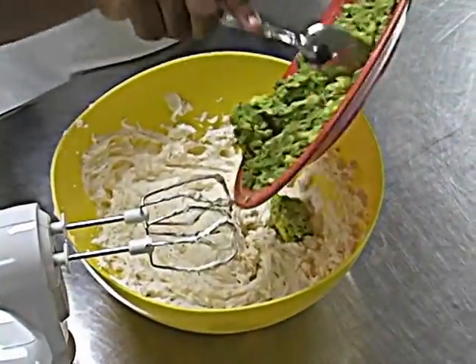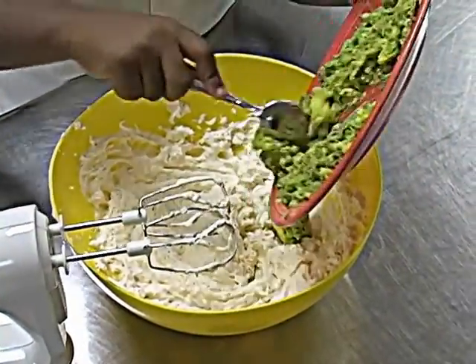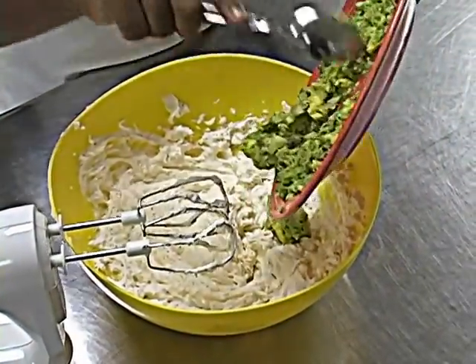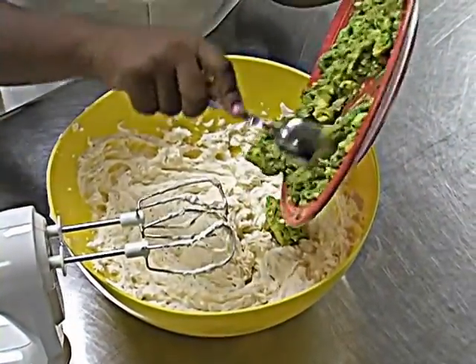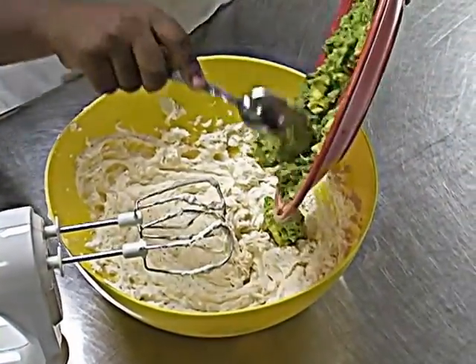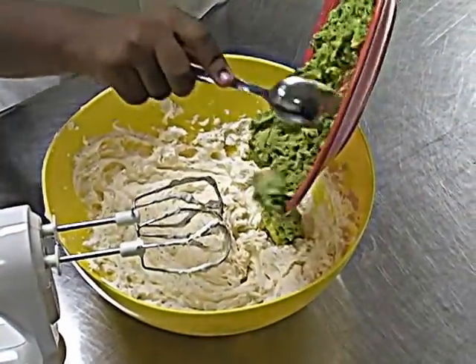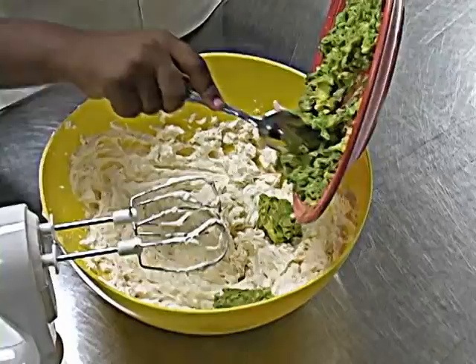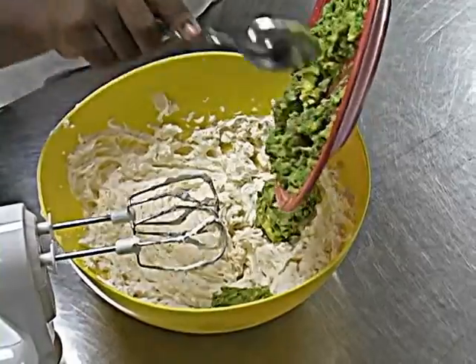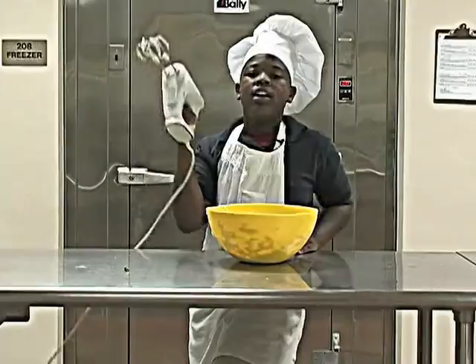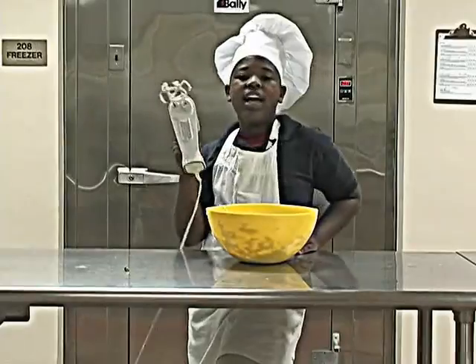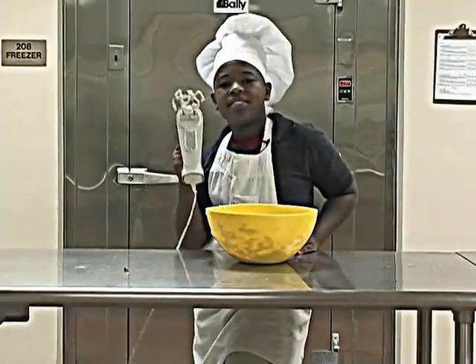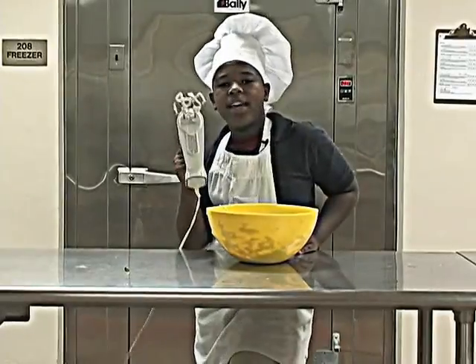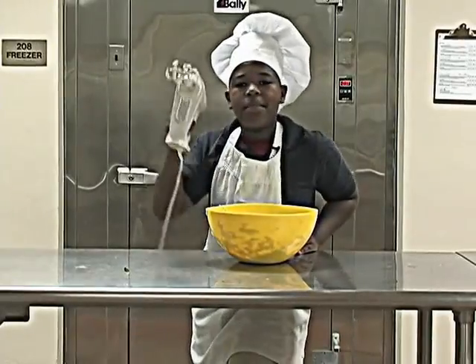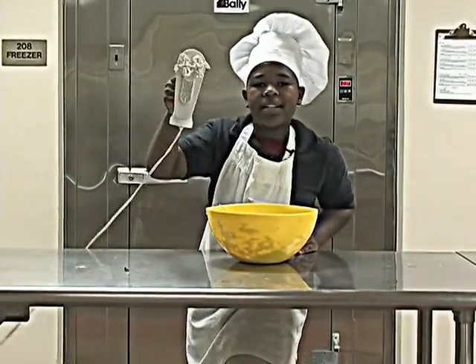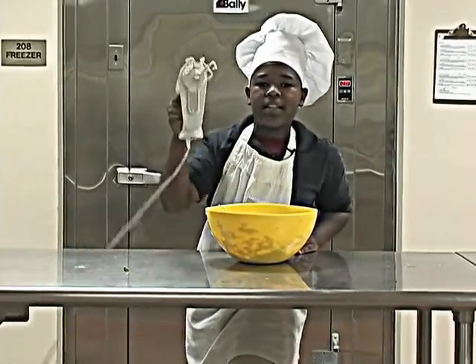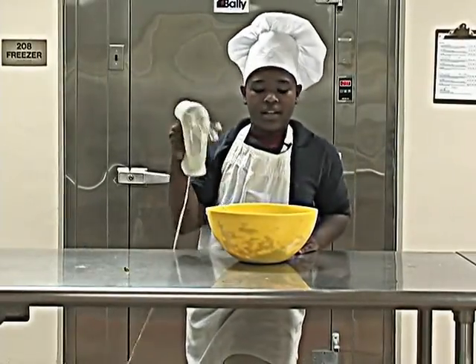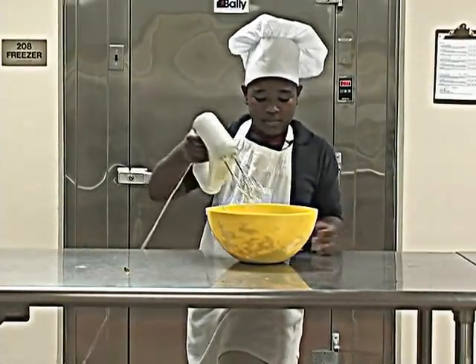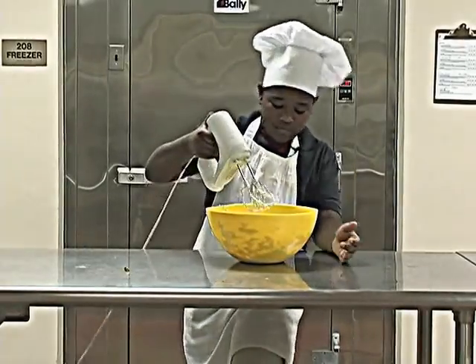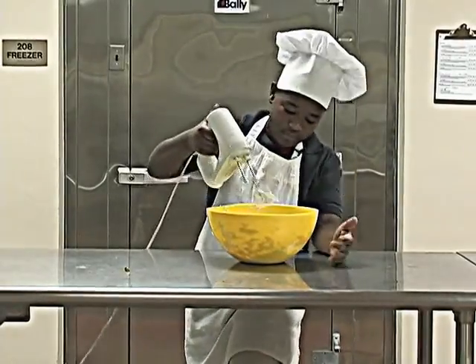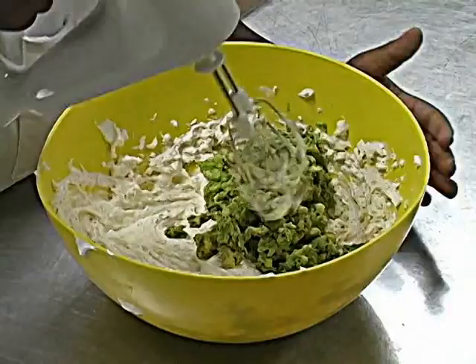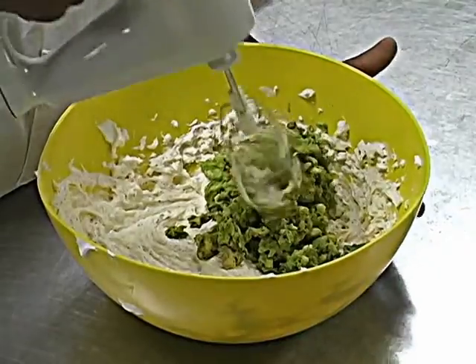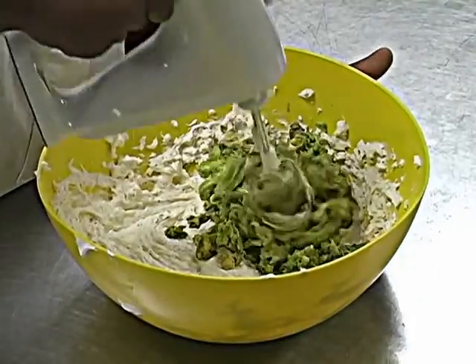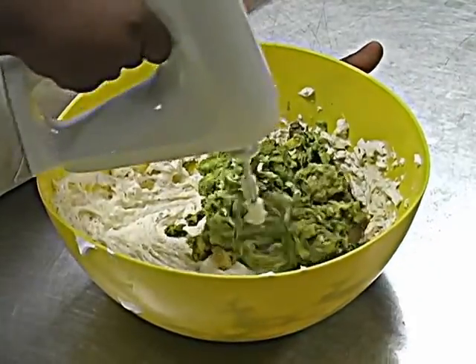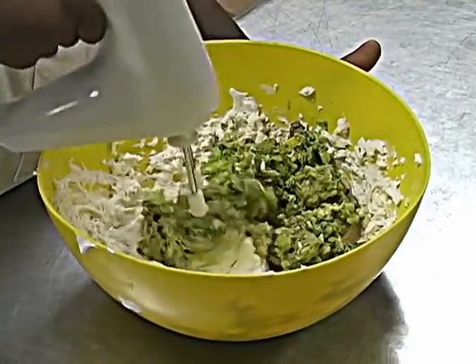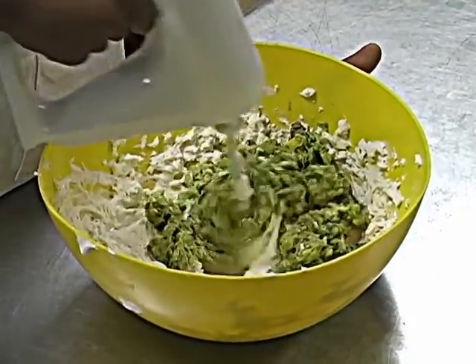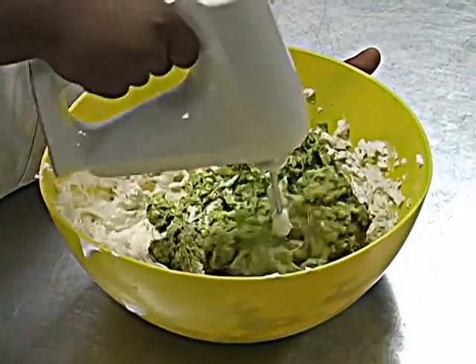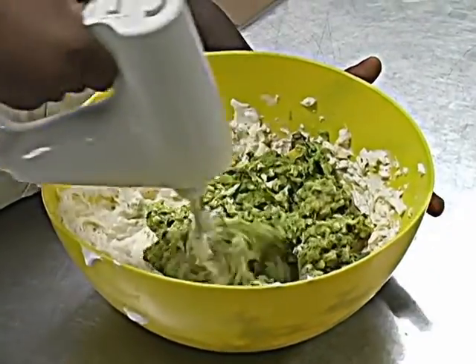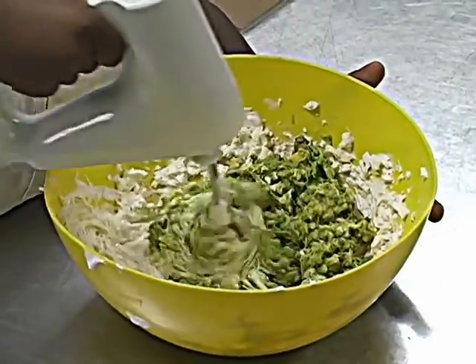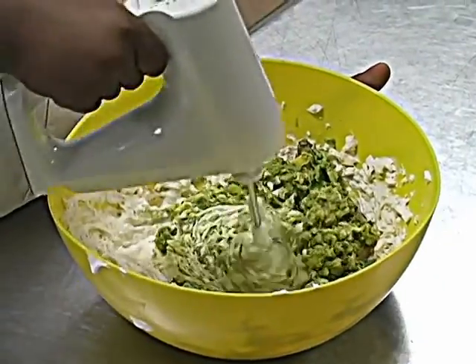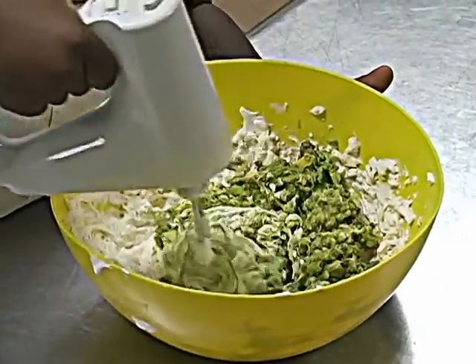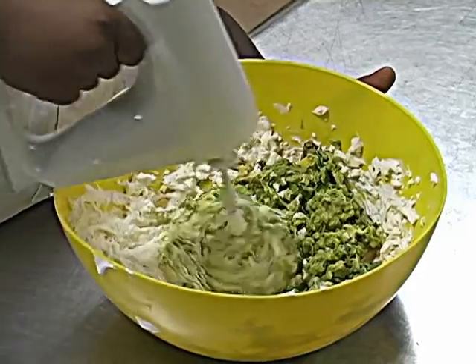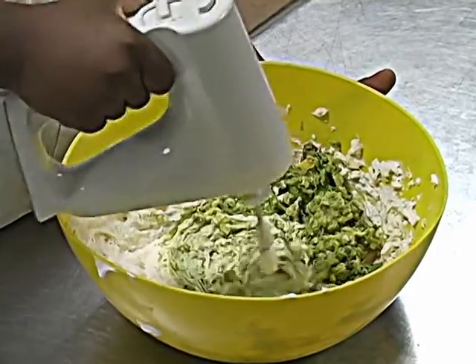Mix and mix and mix. Let's get mixing. Mix them. Yum!